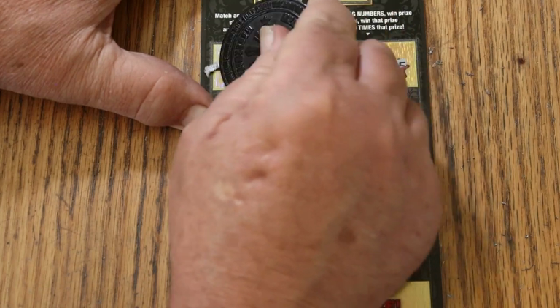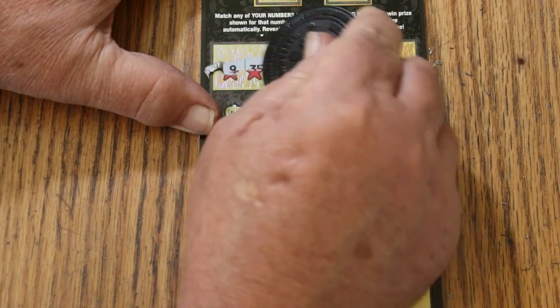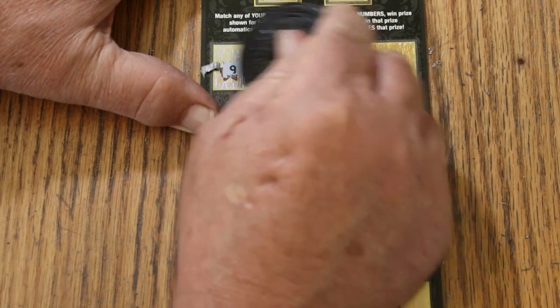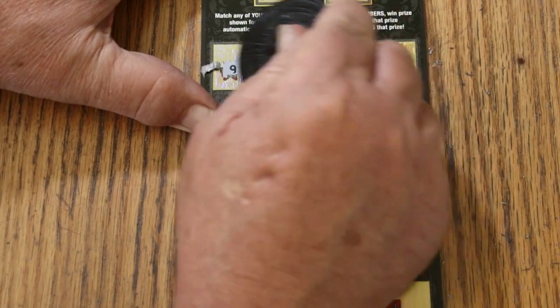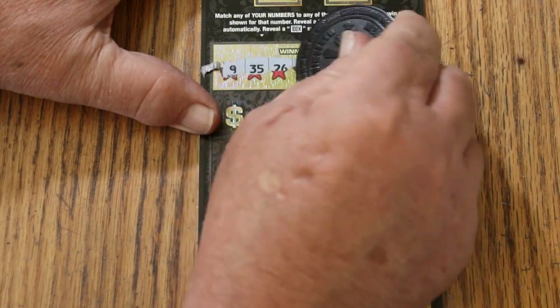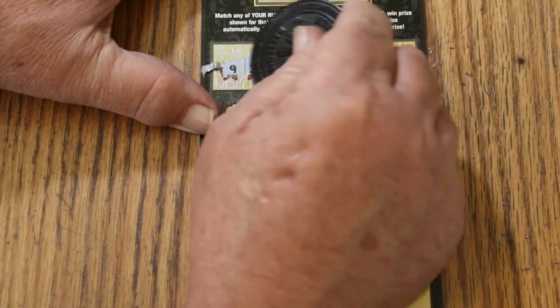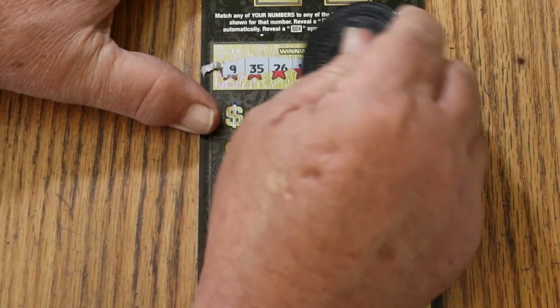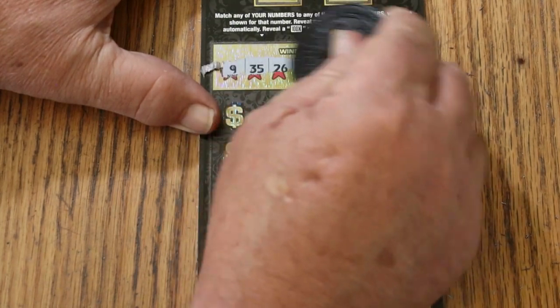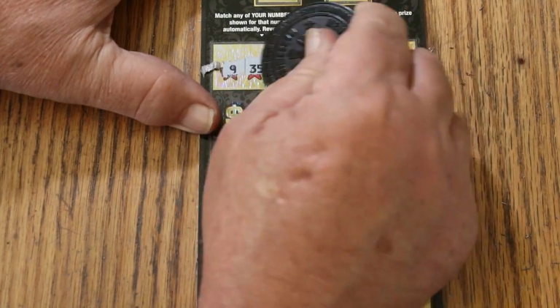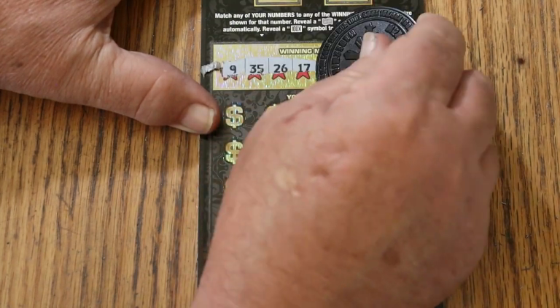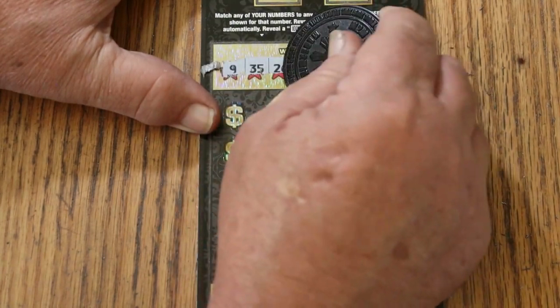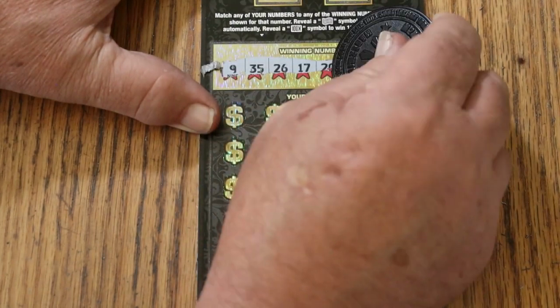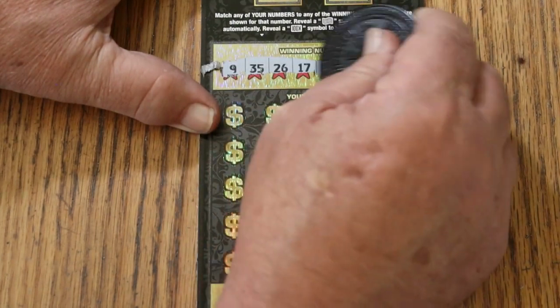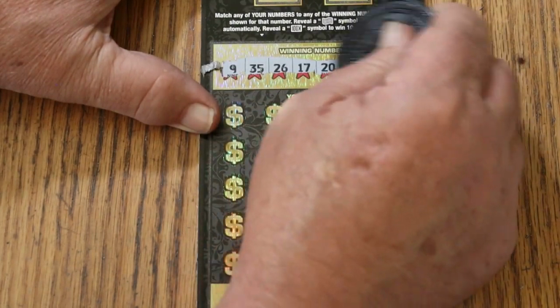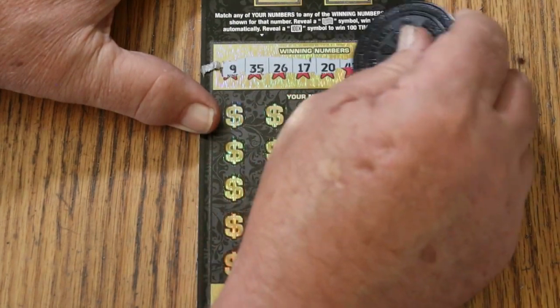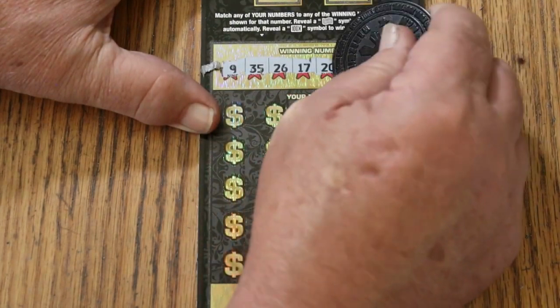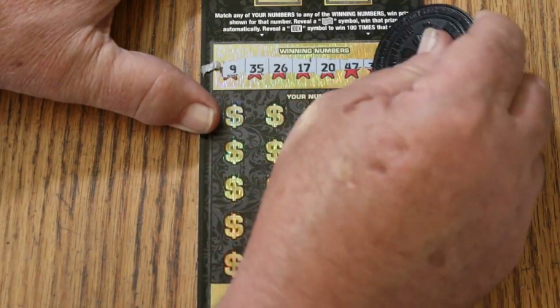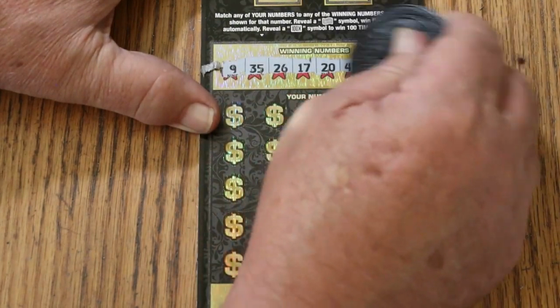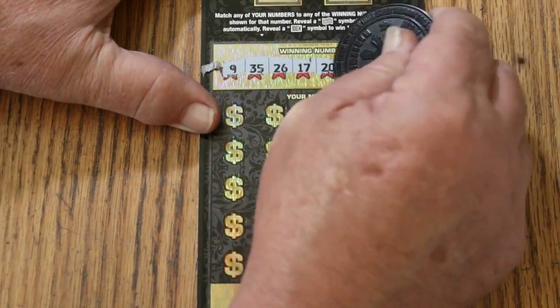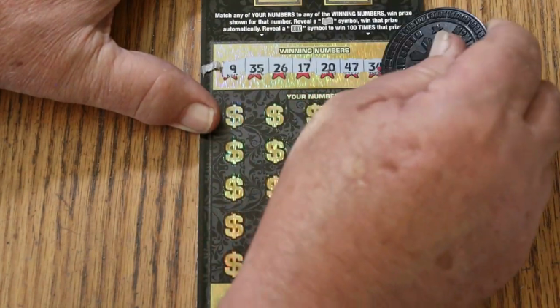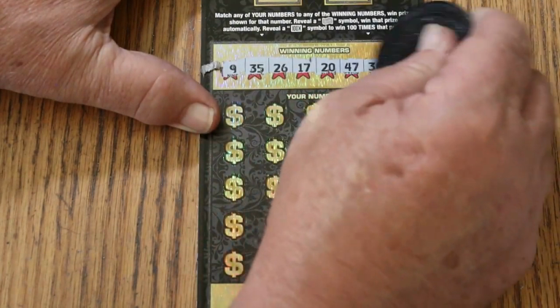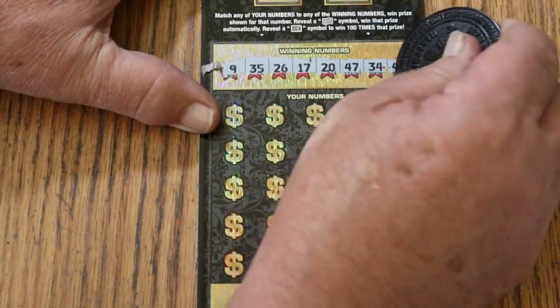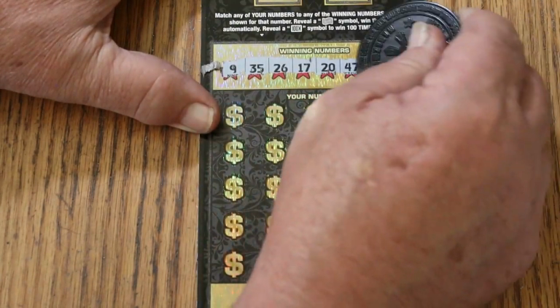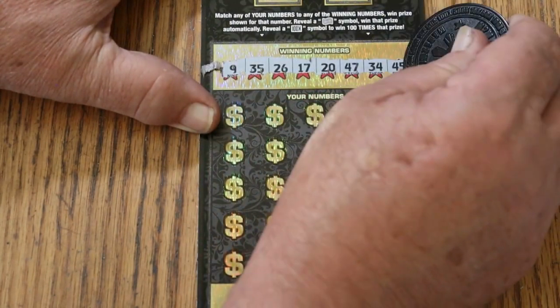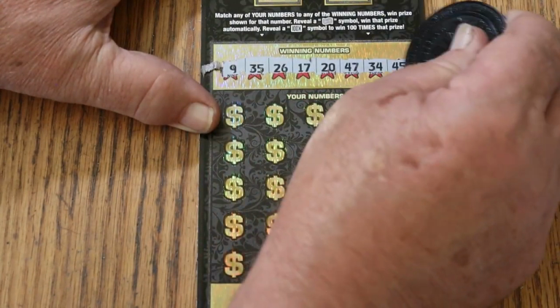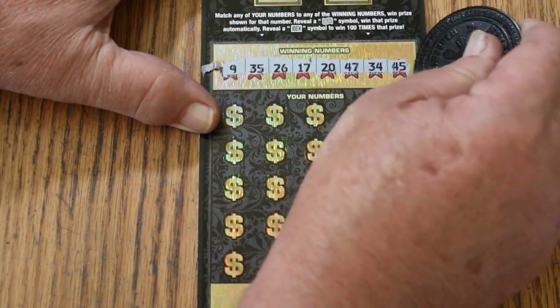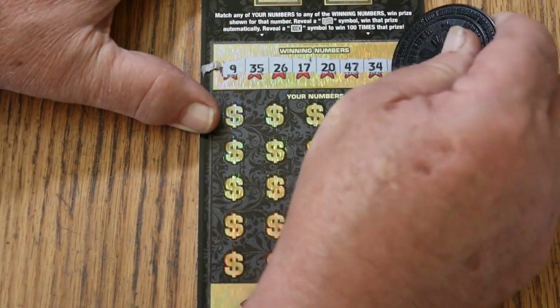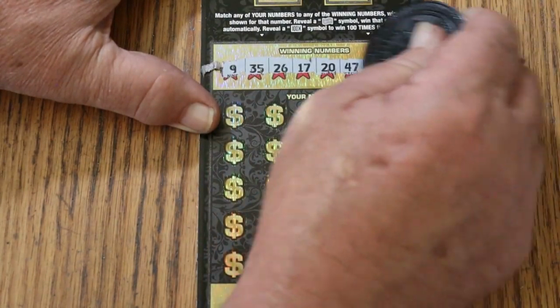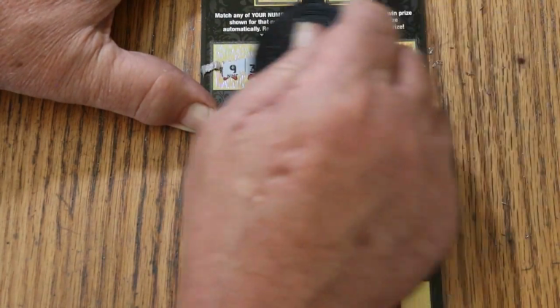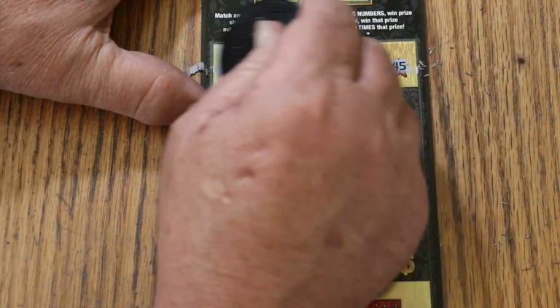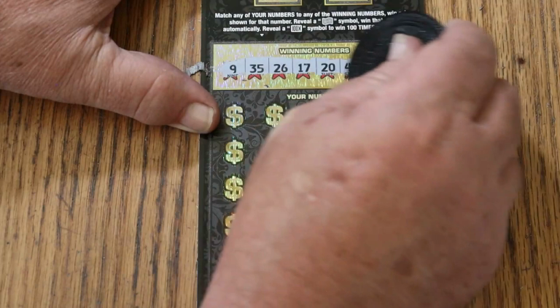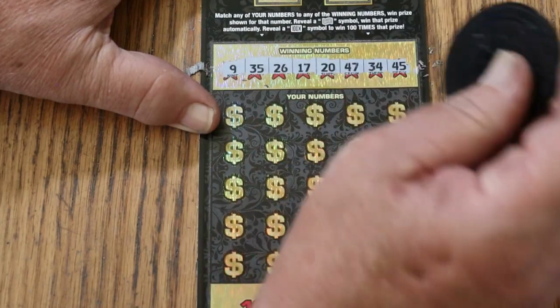Flip it over to the dark side. The winning numbers are: 9, 35, 26, 17, 20, 47, 34, and 45.